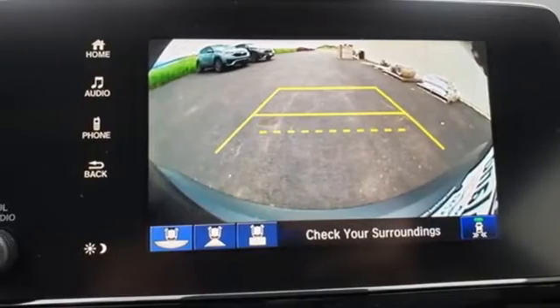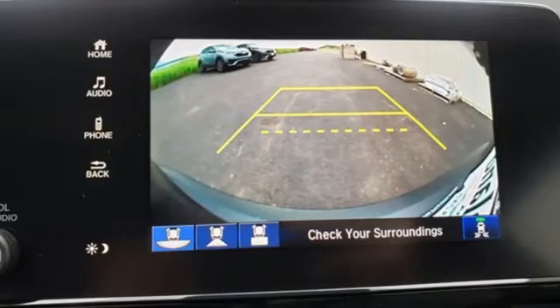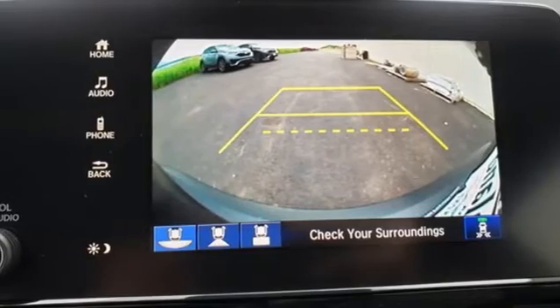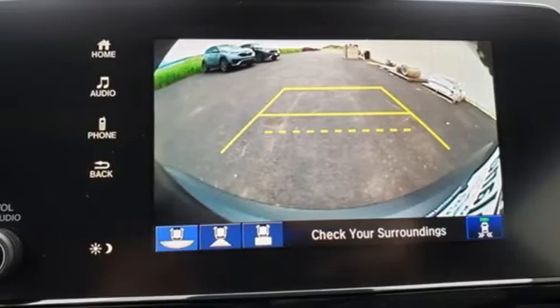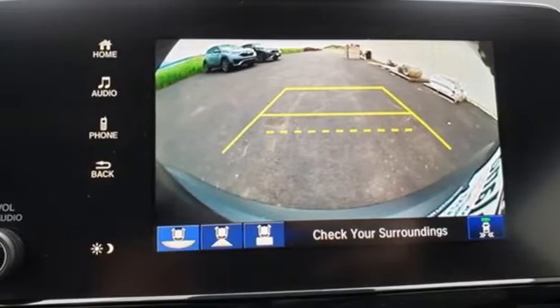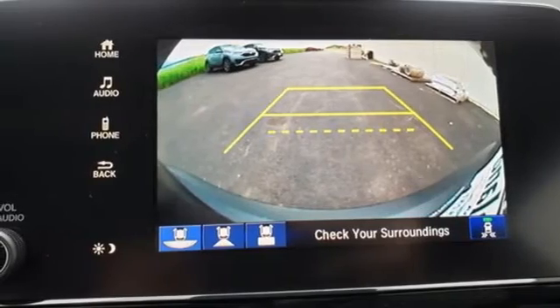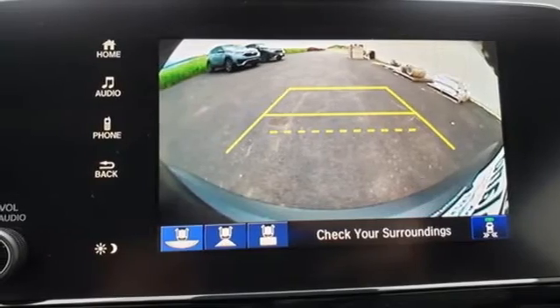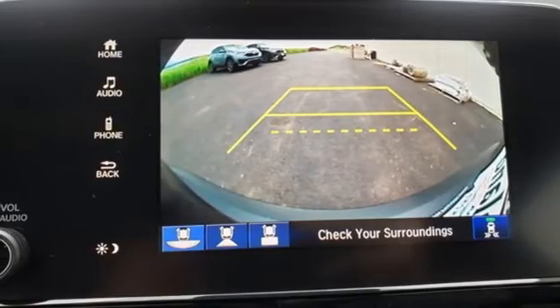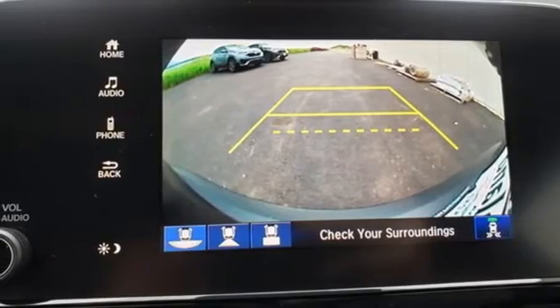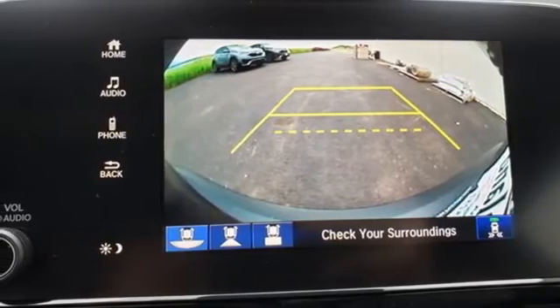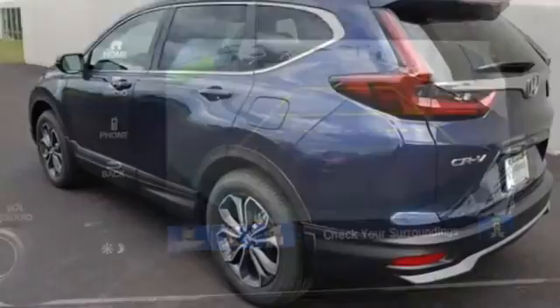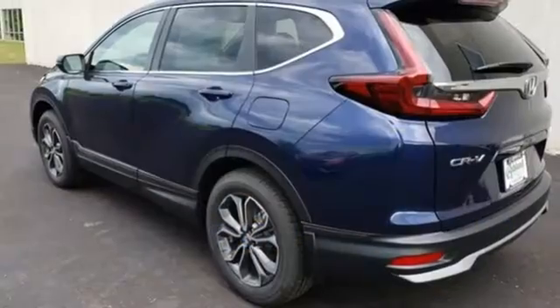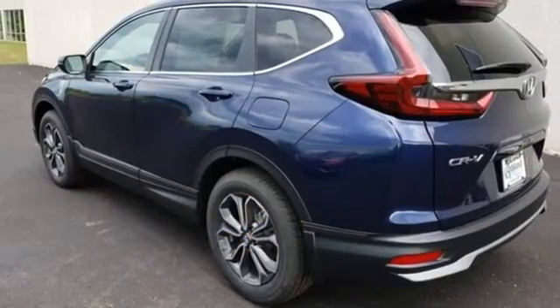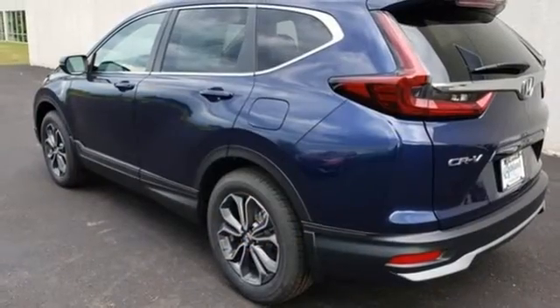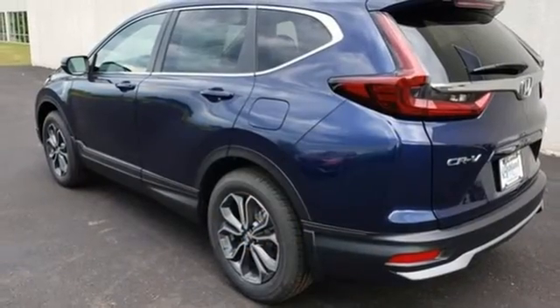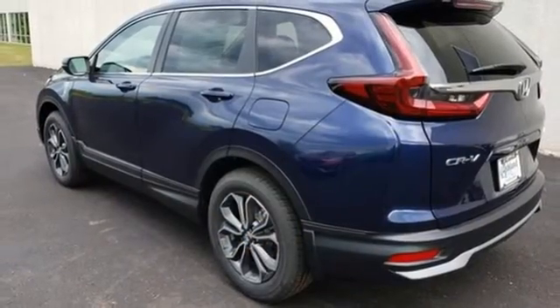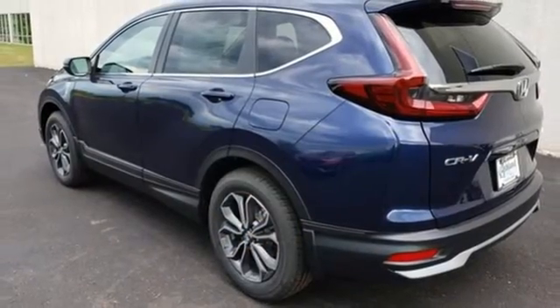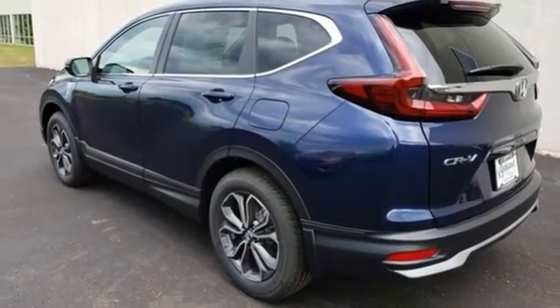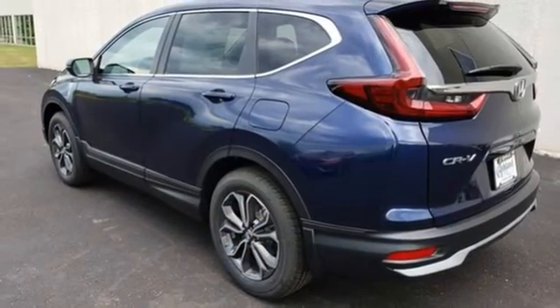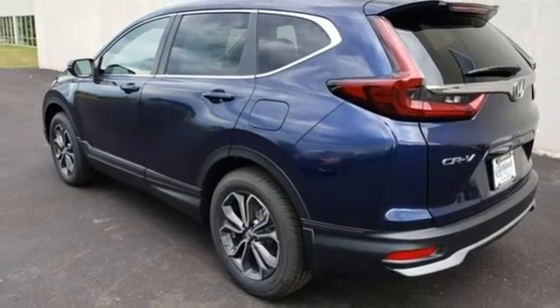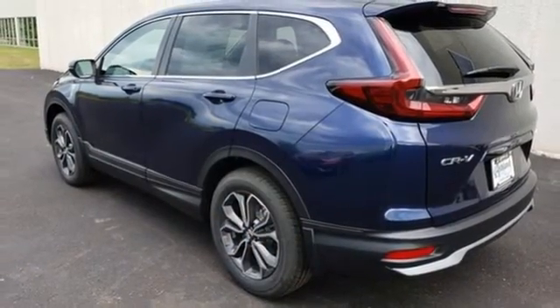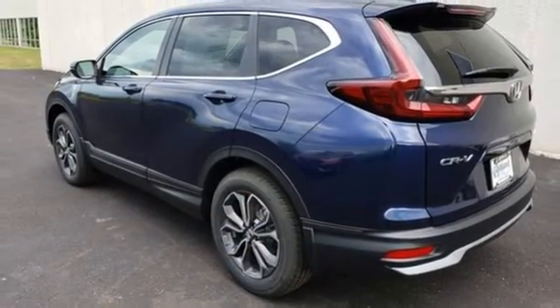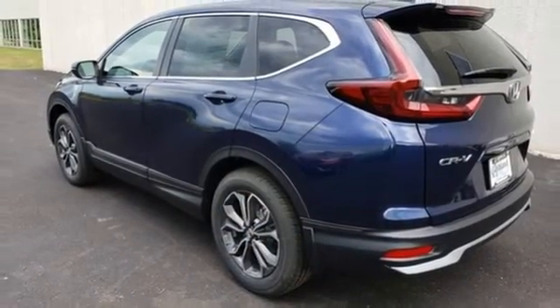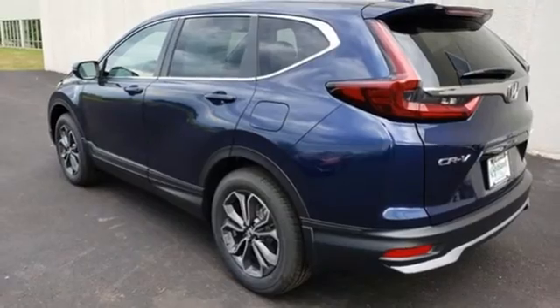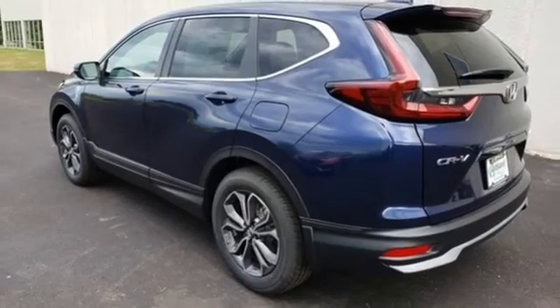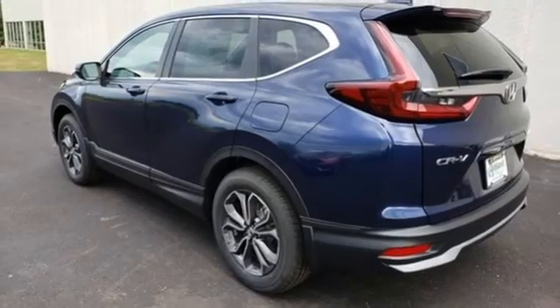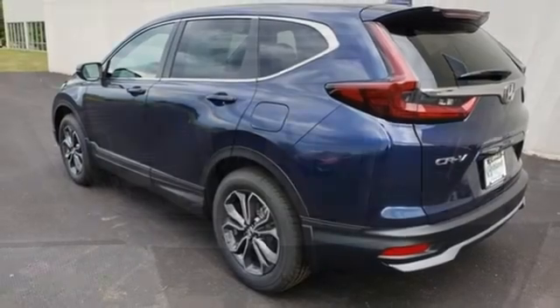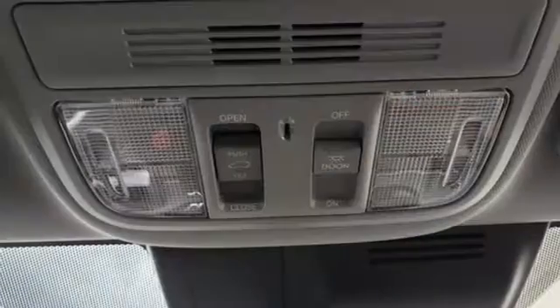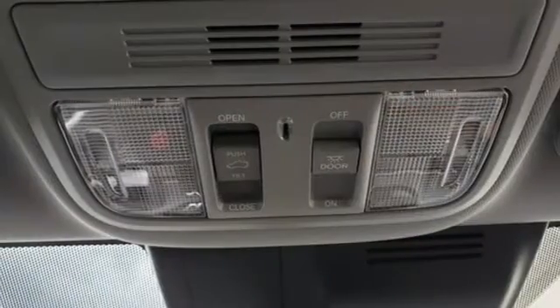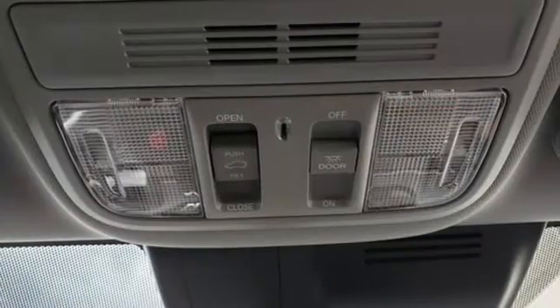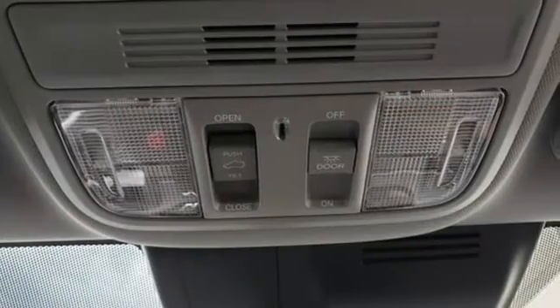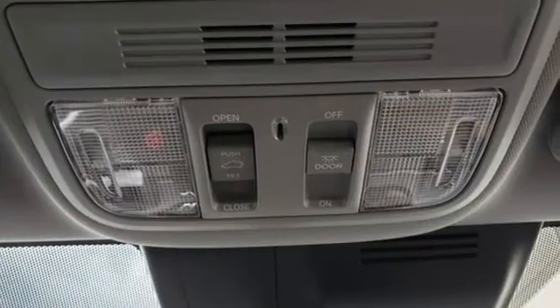Active noise cancellation, express open and closed sliding and tilting sunroof, wireless phone connectivity, and streaming audio.